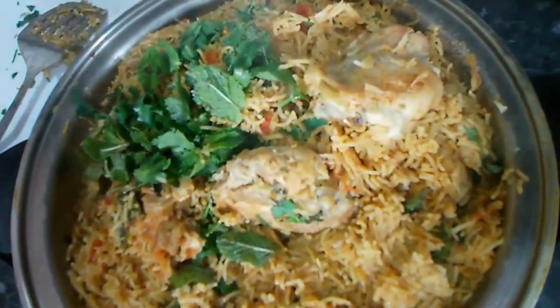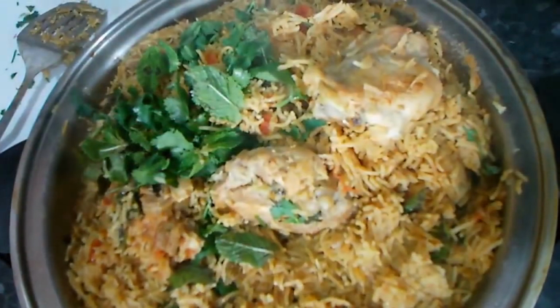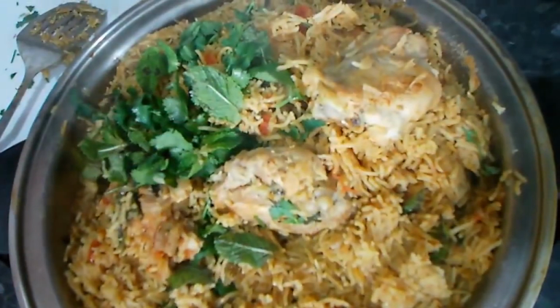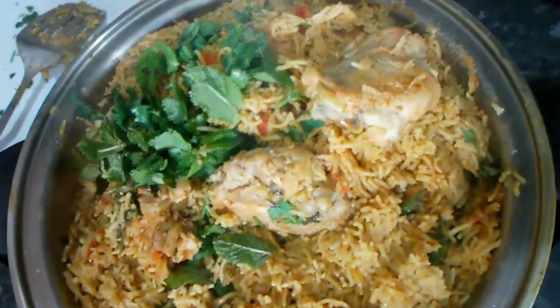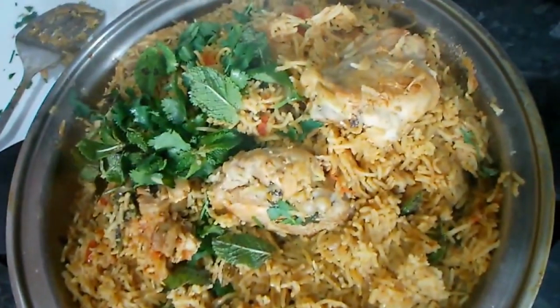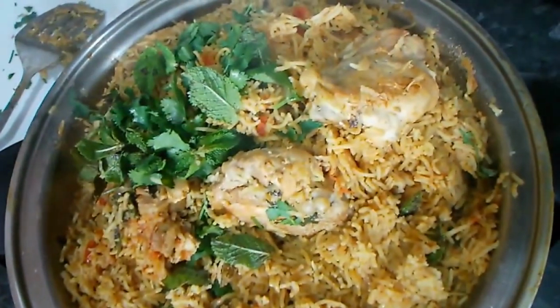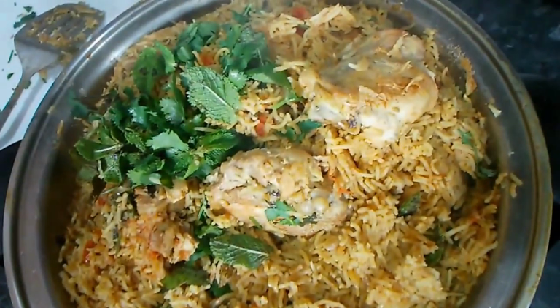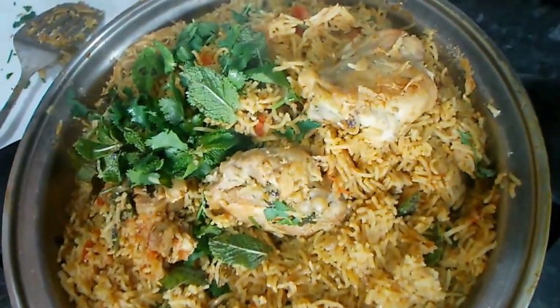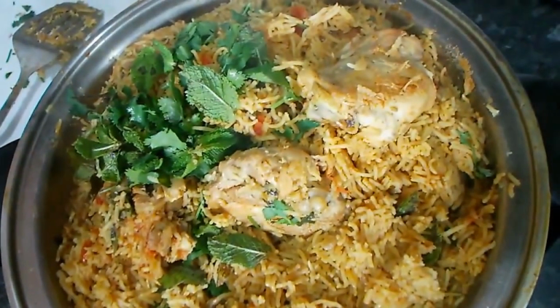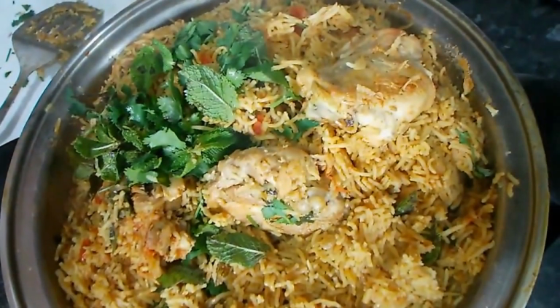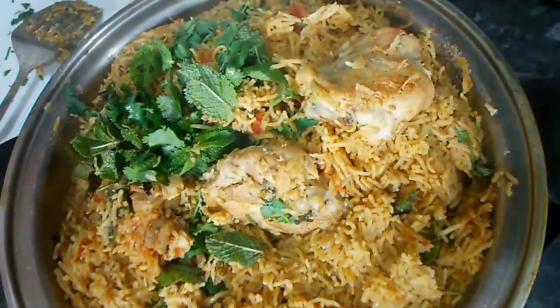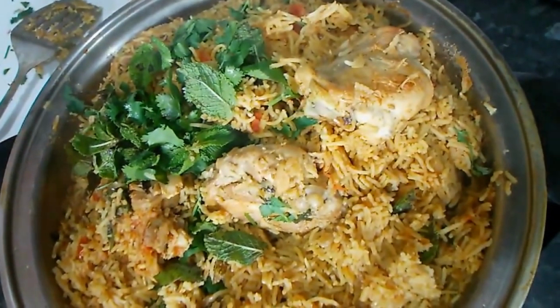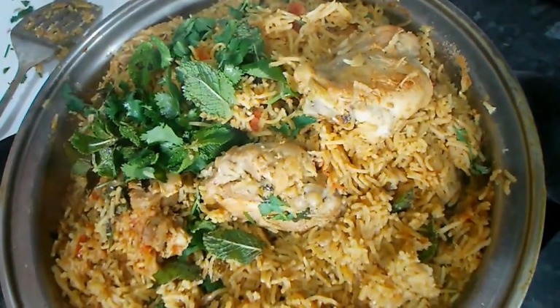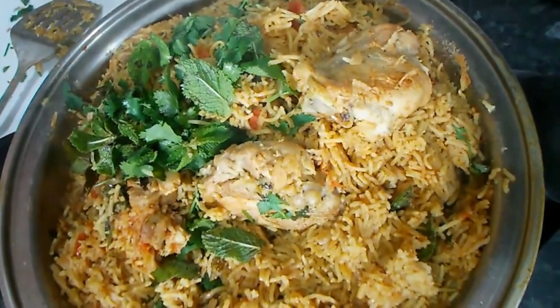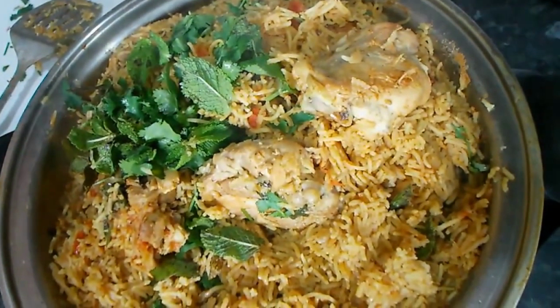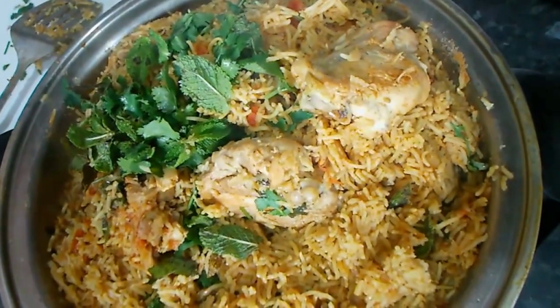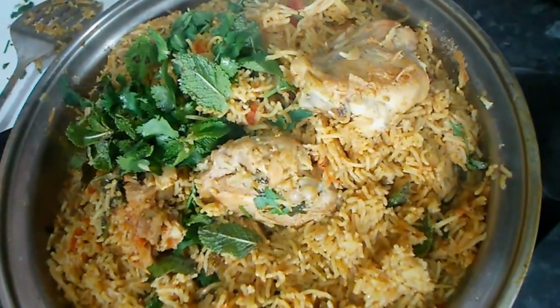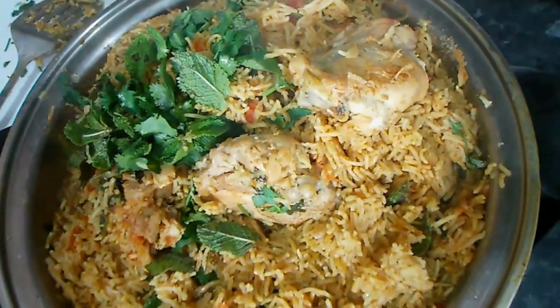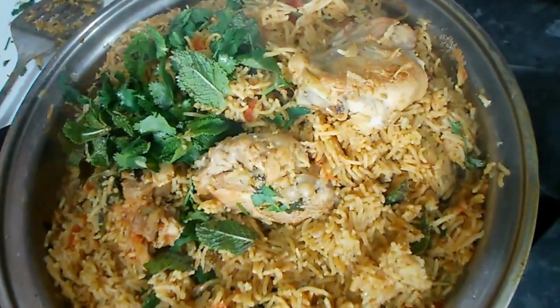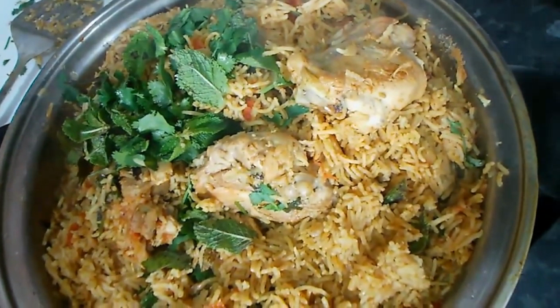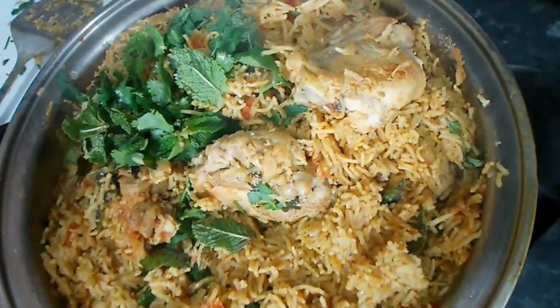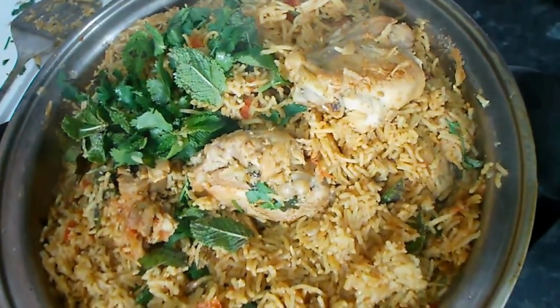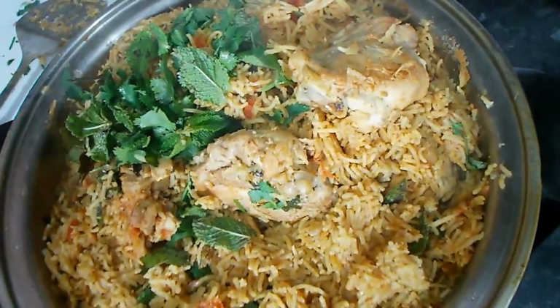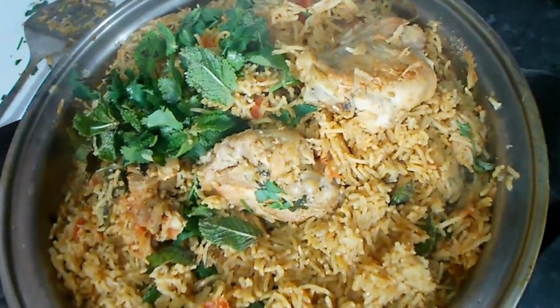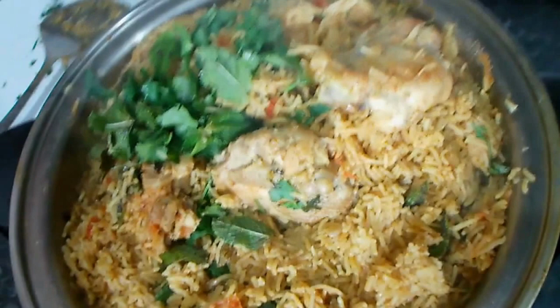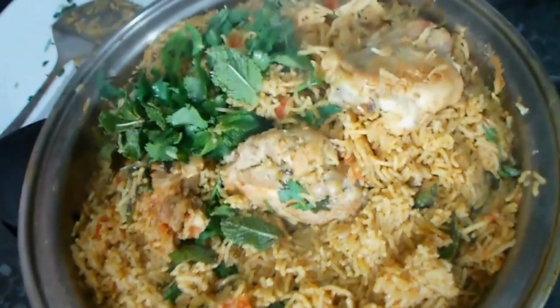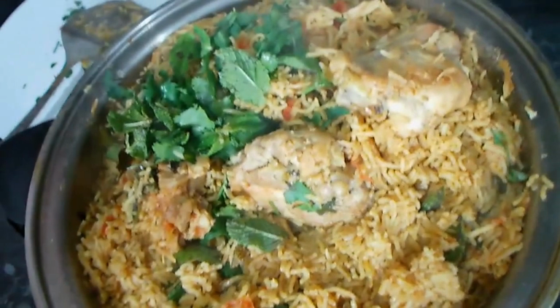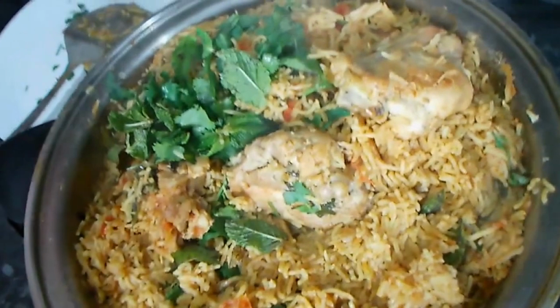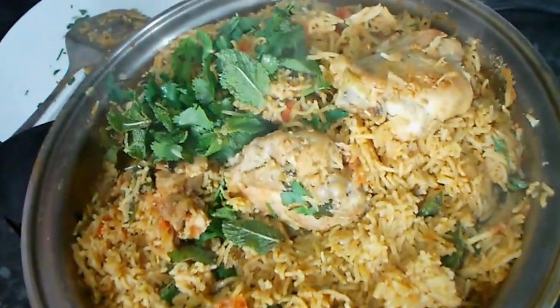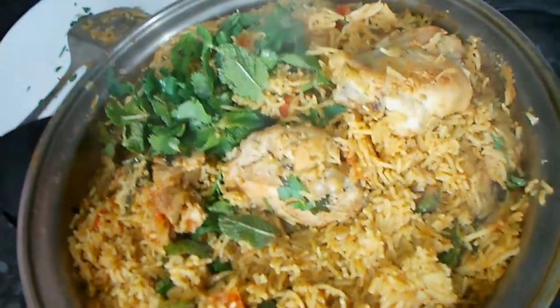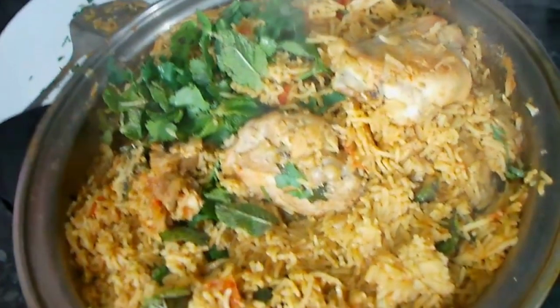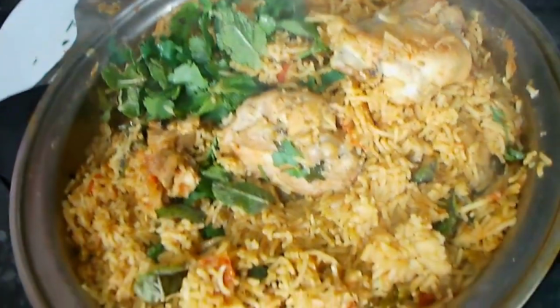Welcome to Wanis Kitchen. I am going to make healthy, oil-free biryani.